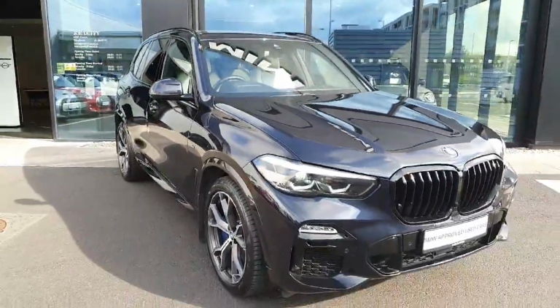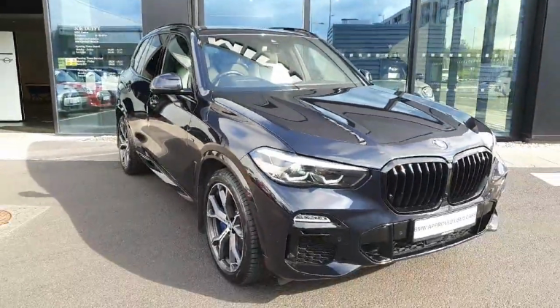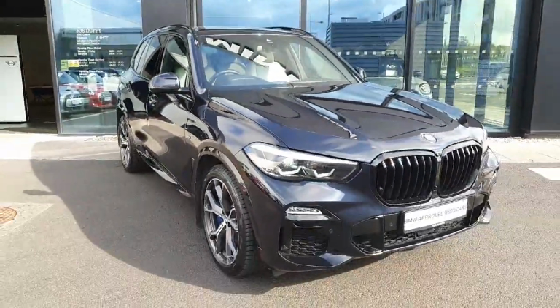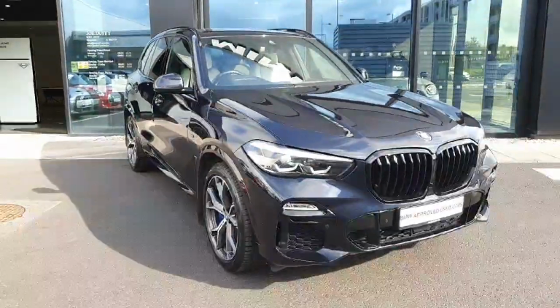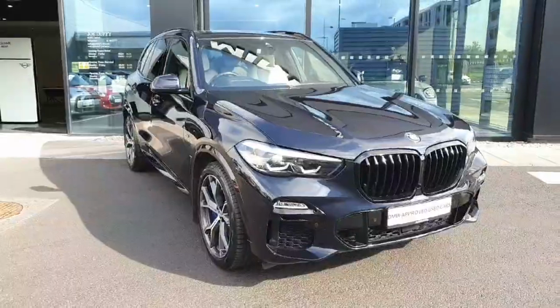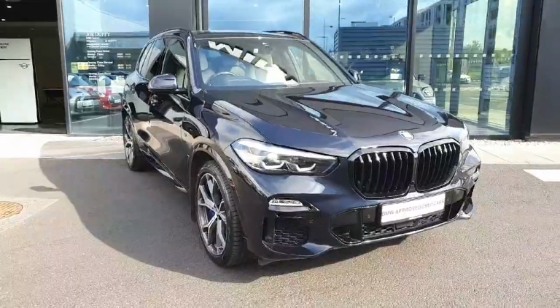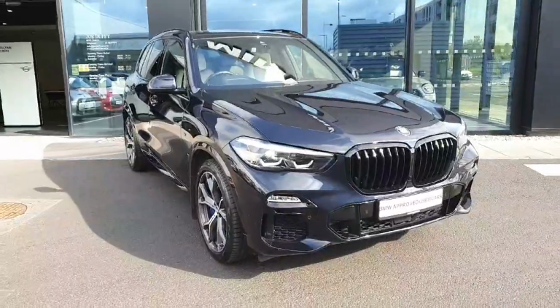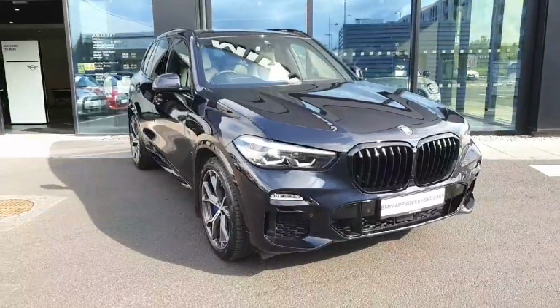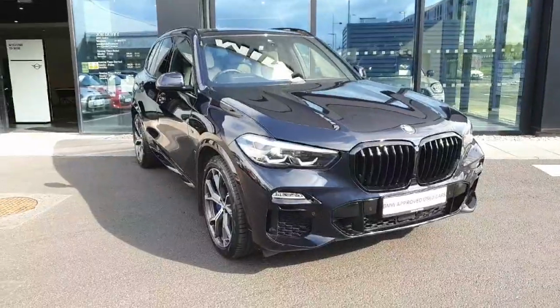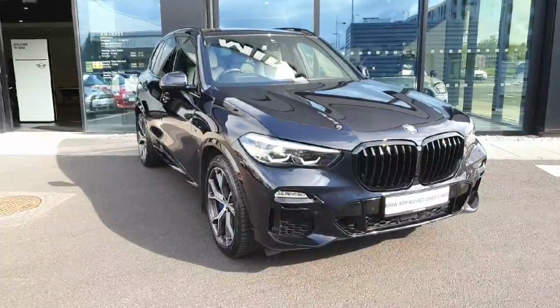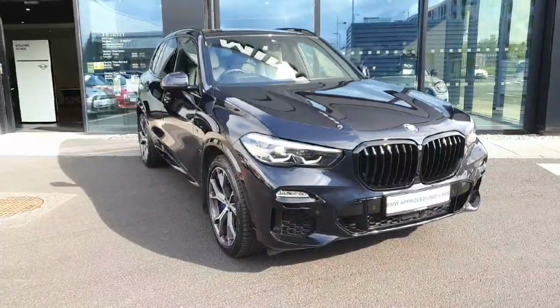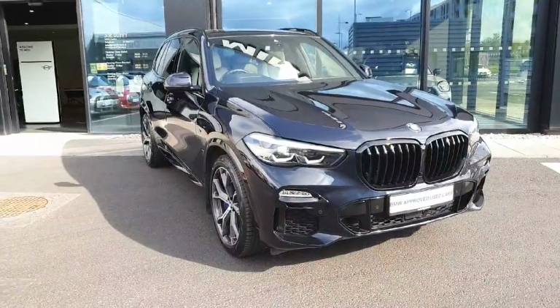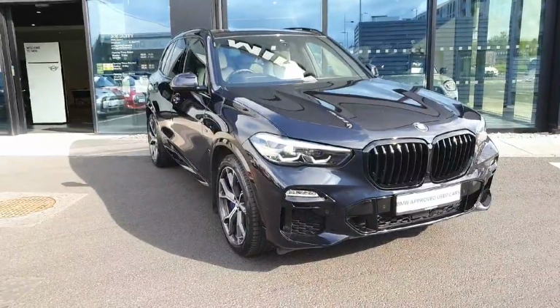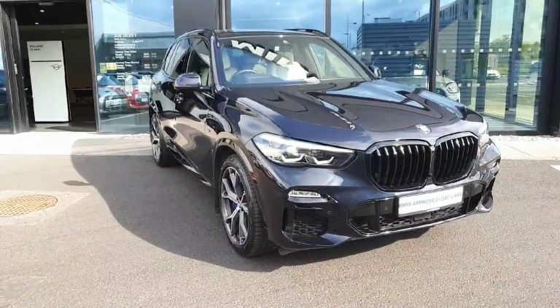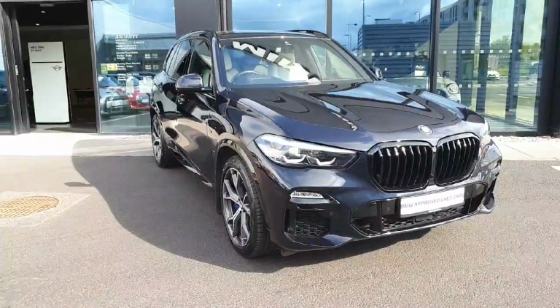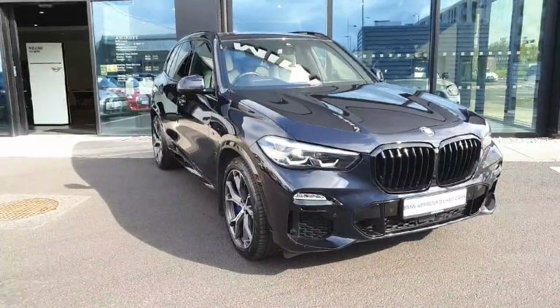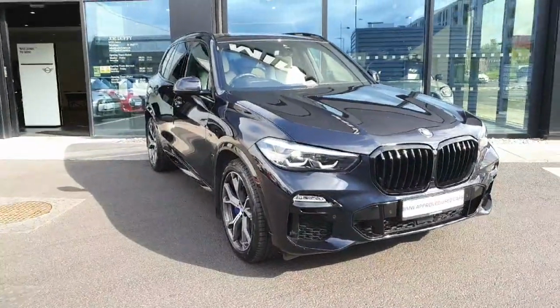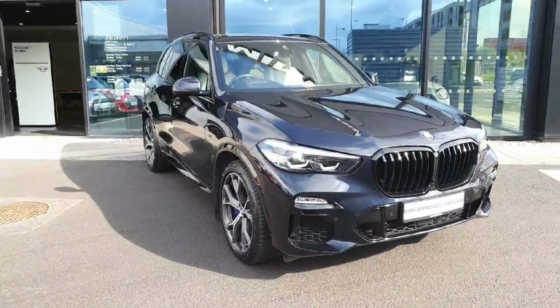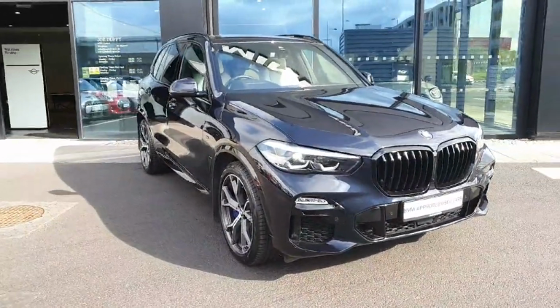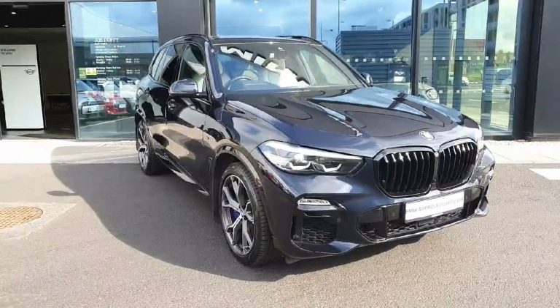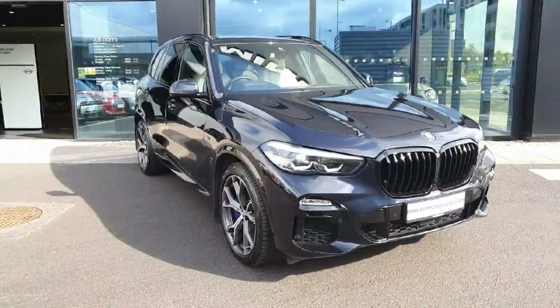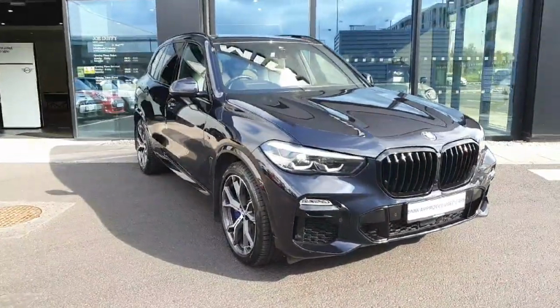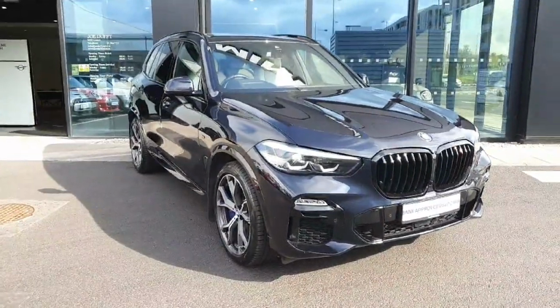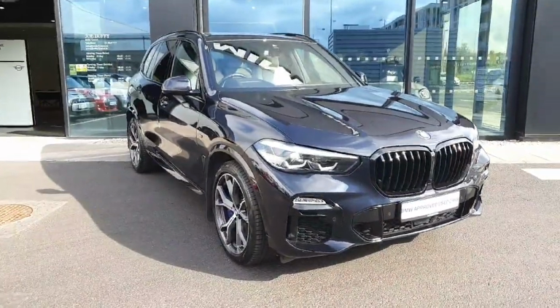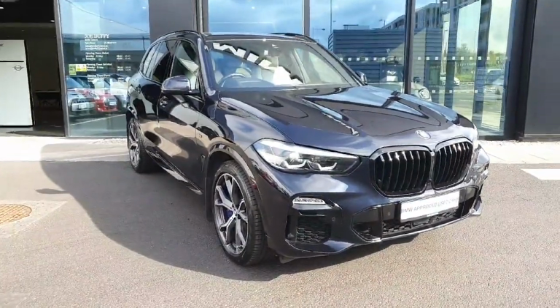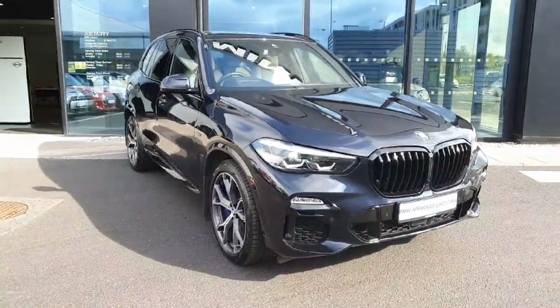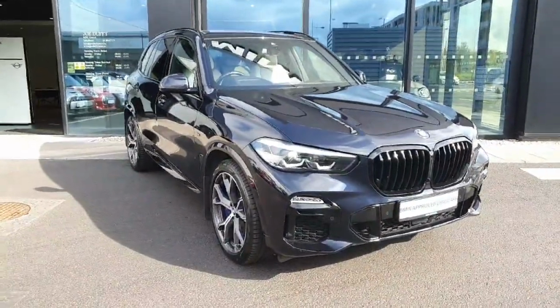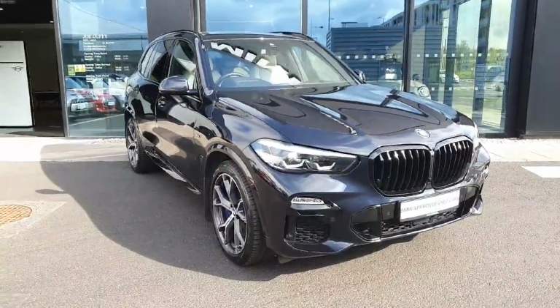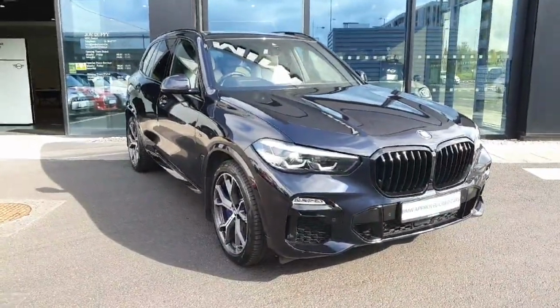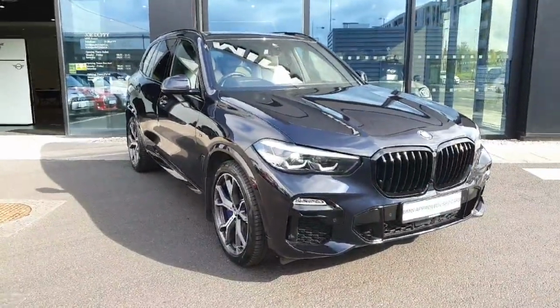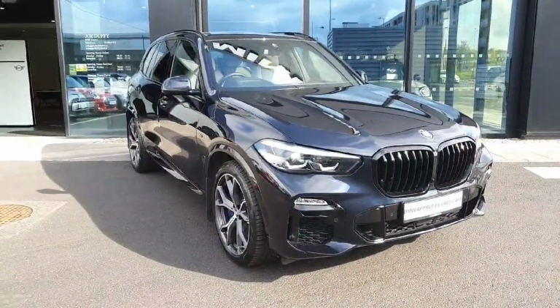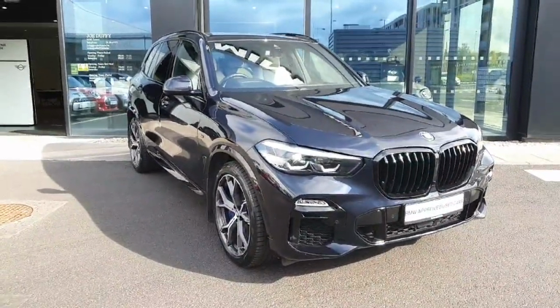If you have any further questions or would like to book a test drive, don't hesitate to call Joe Duffy BMW. Thank you, bye-bye.